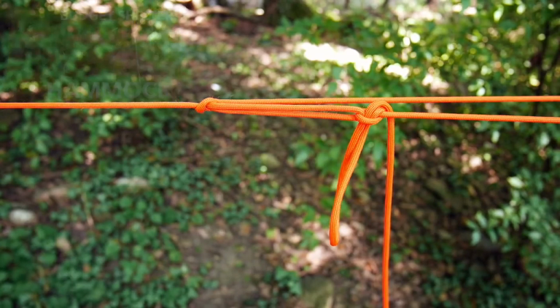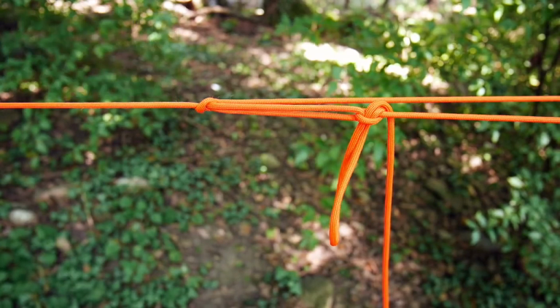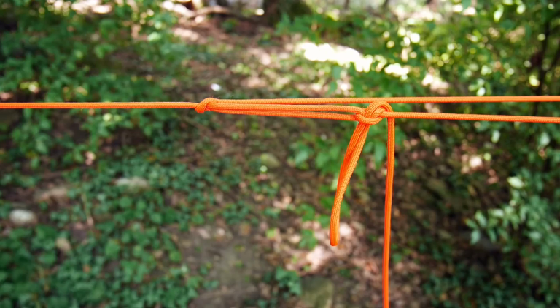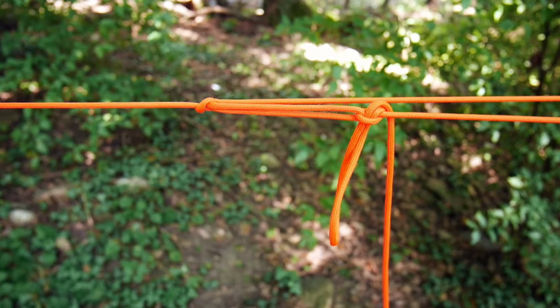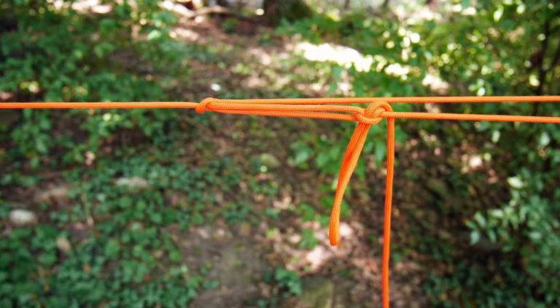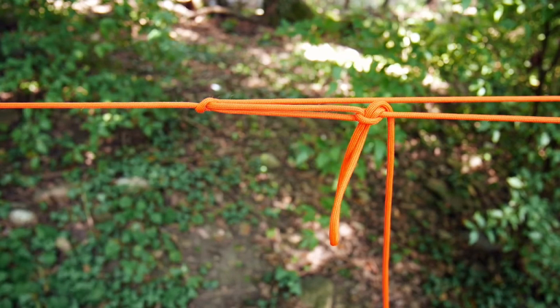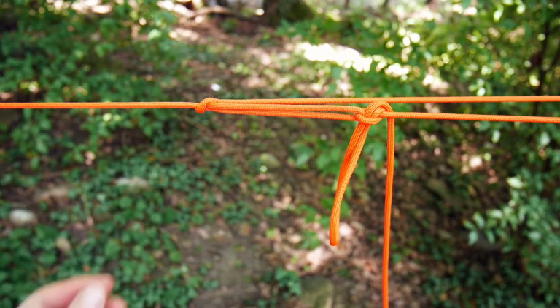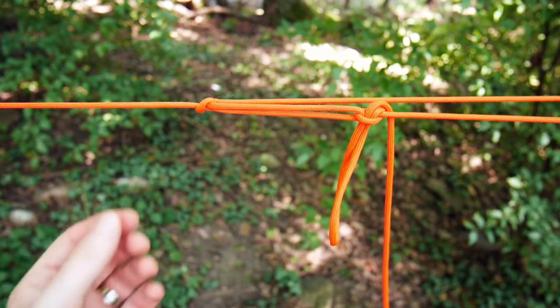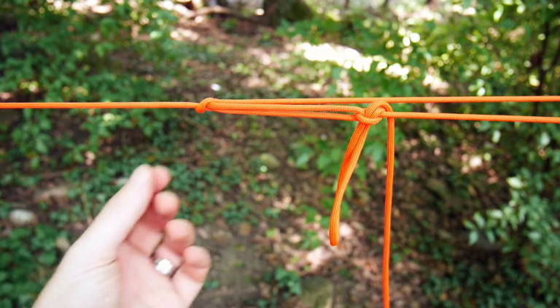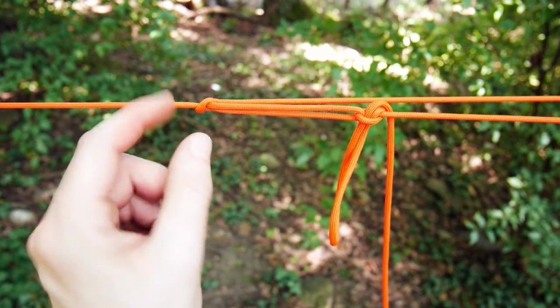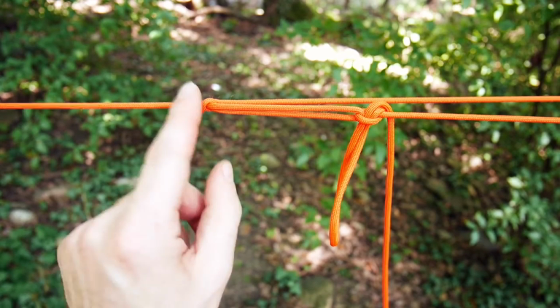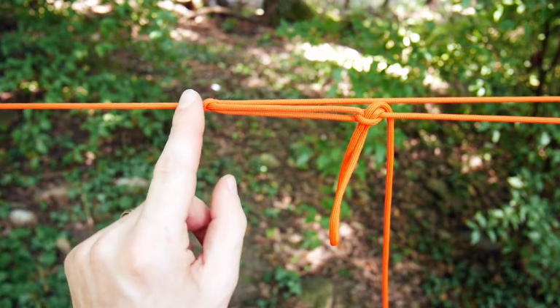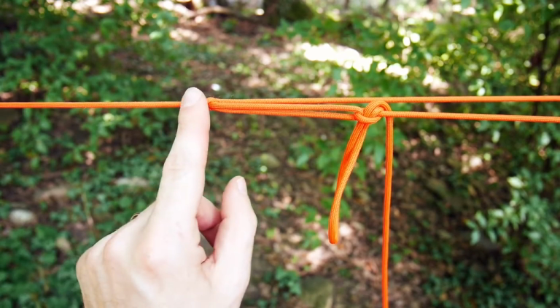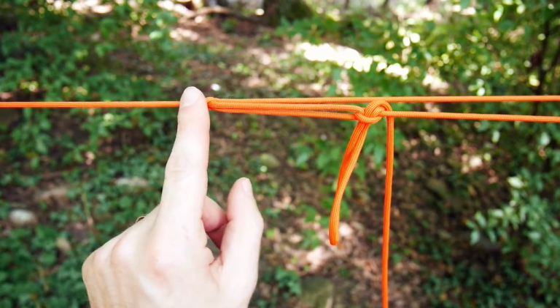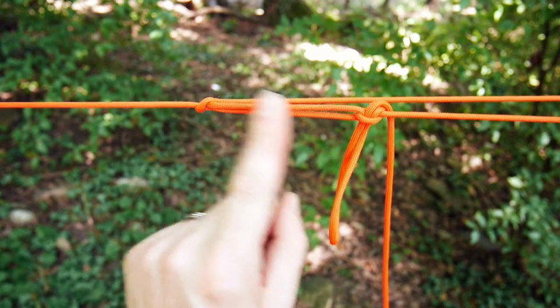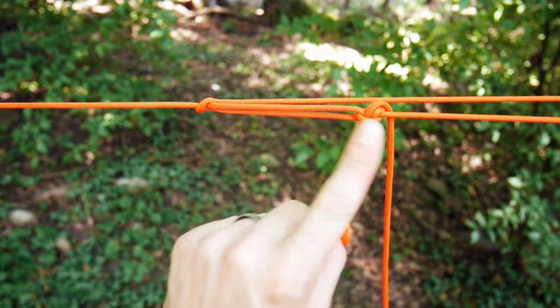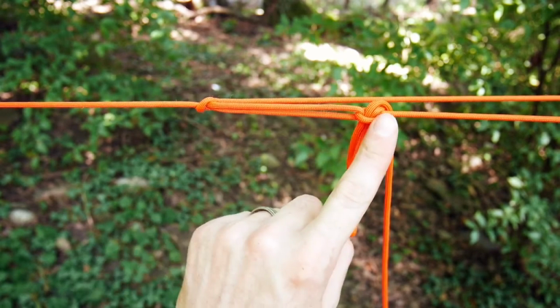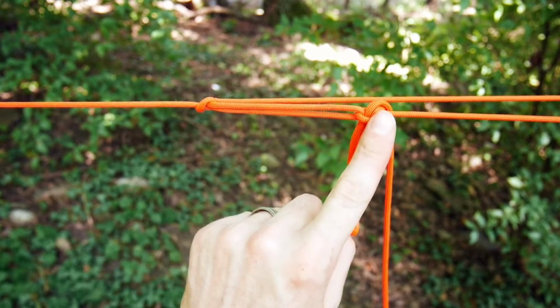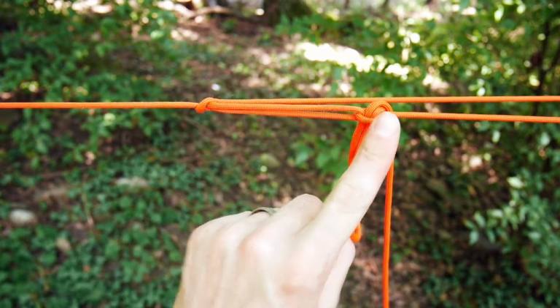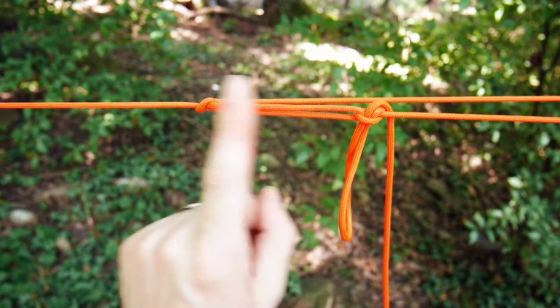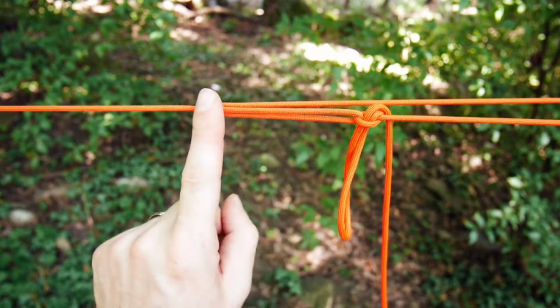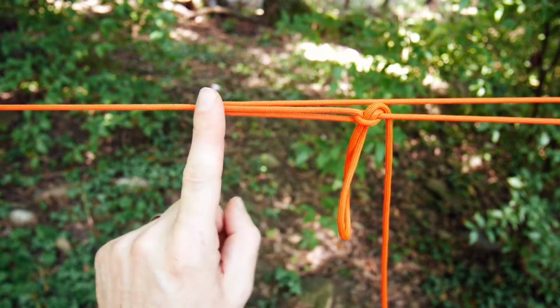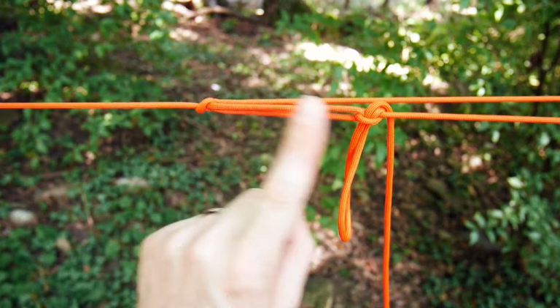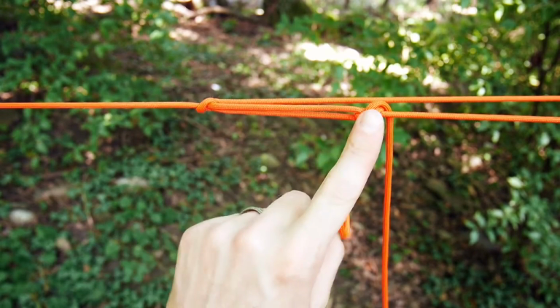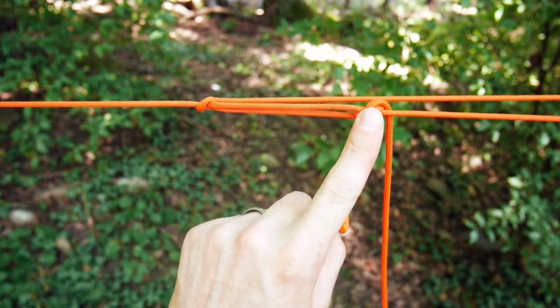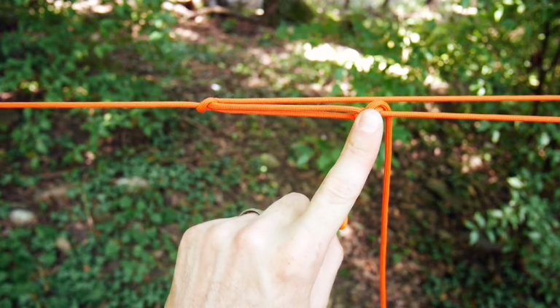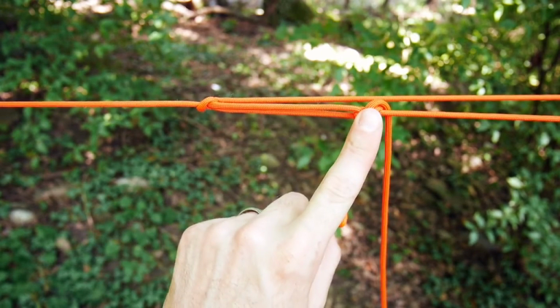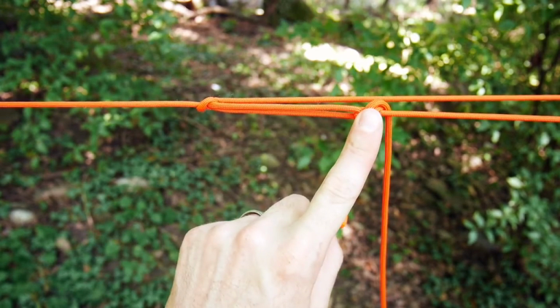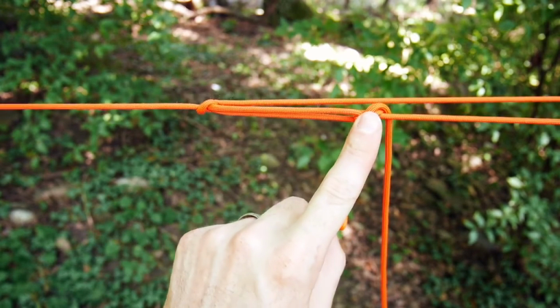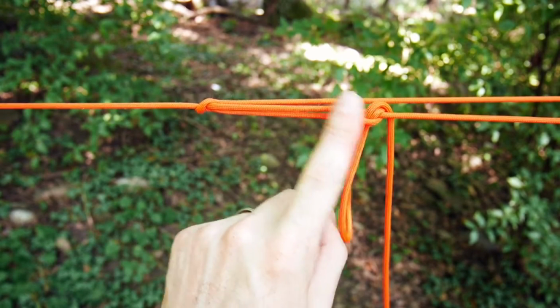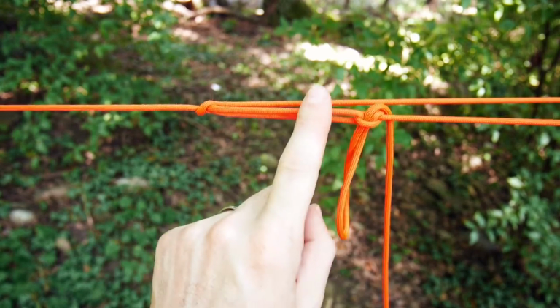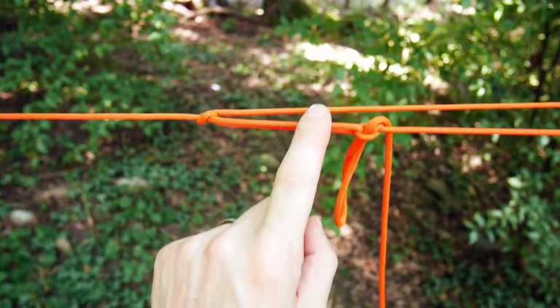As shown in the previous videos, I used two trucker's hitches to tighten my ridge line.